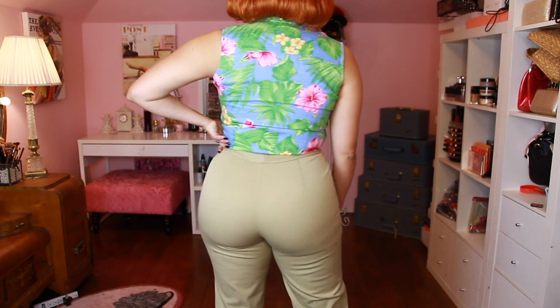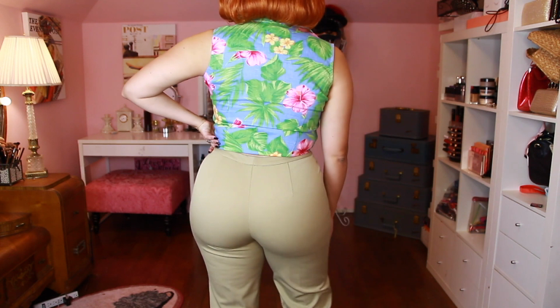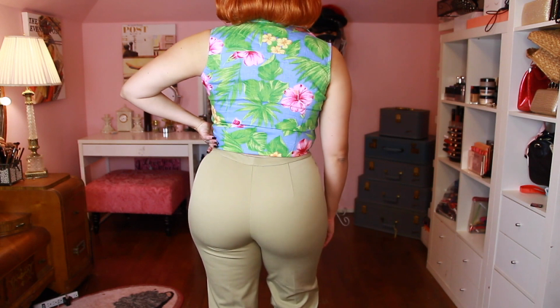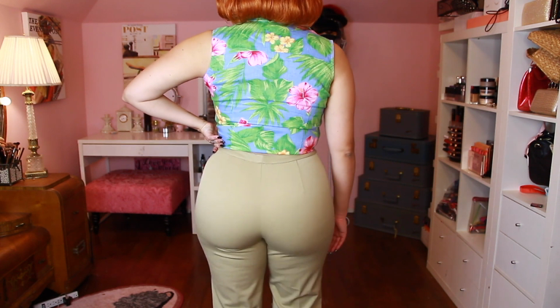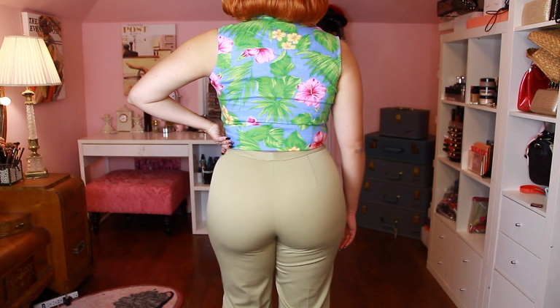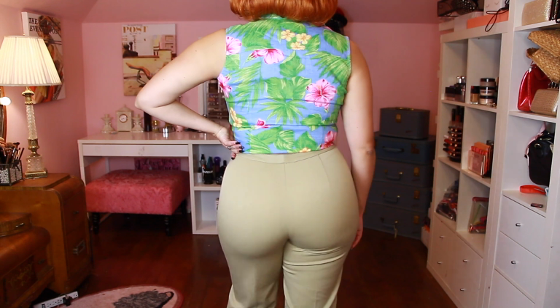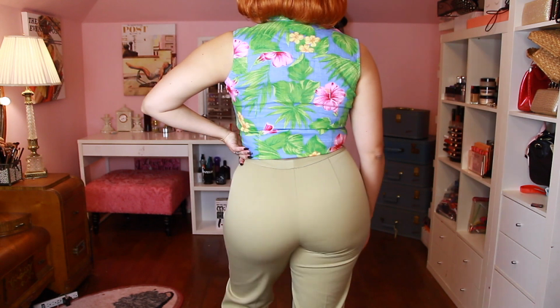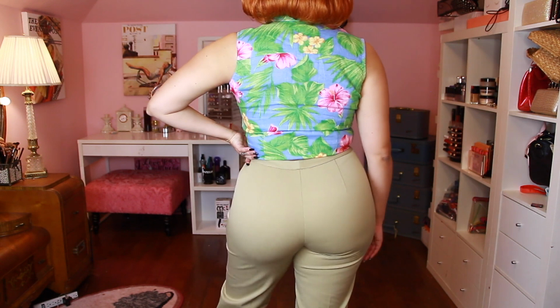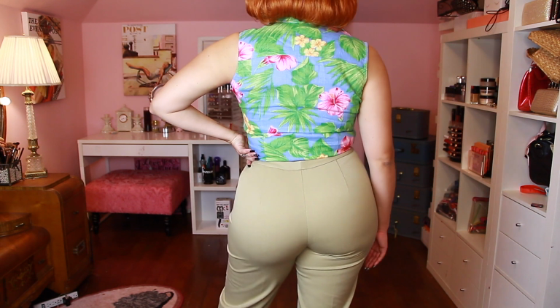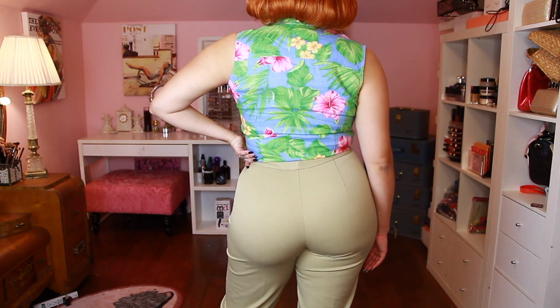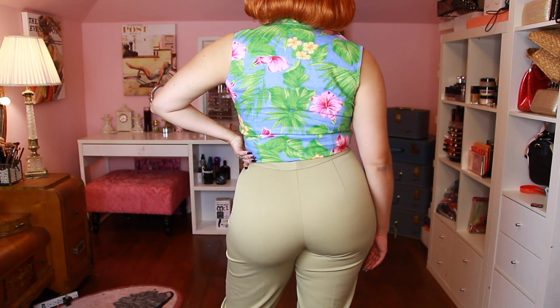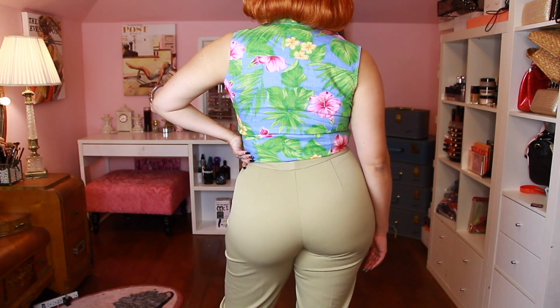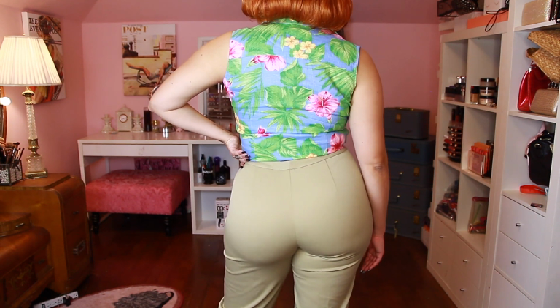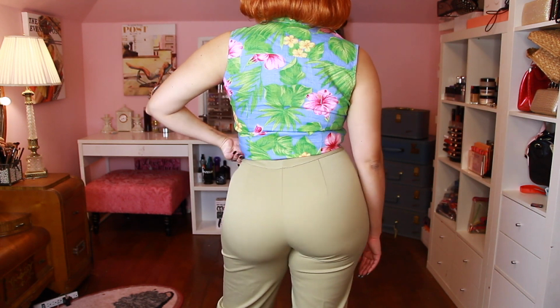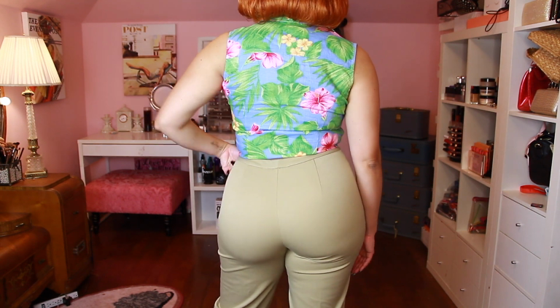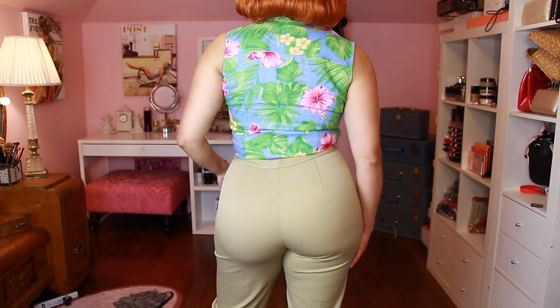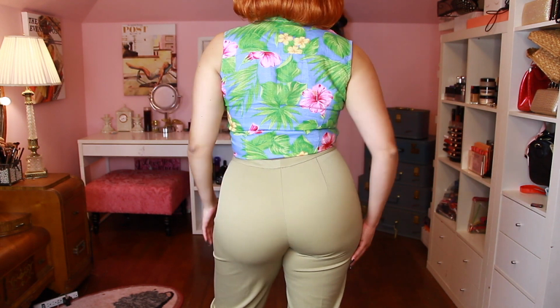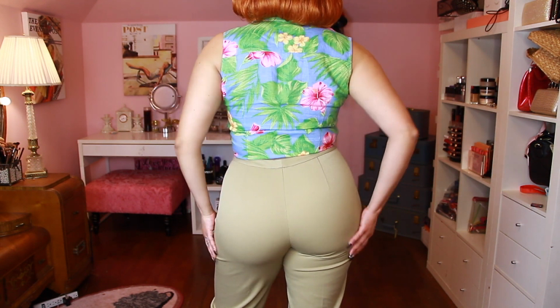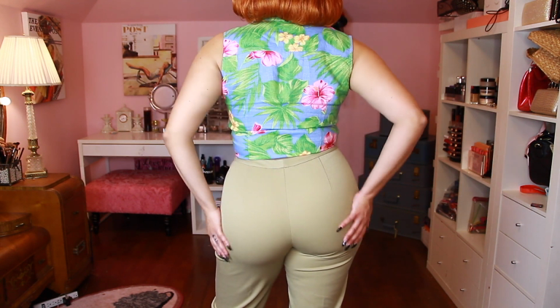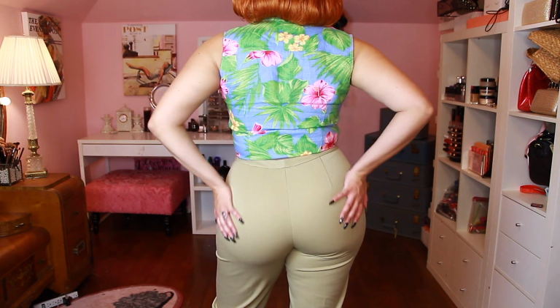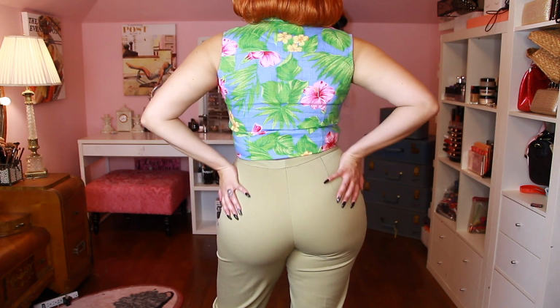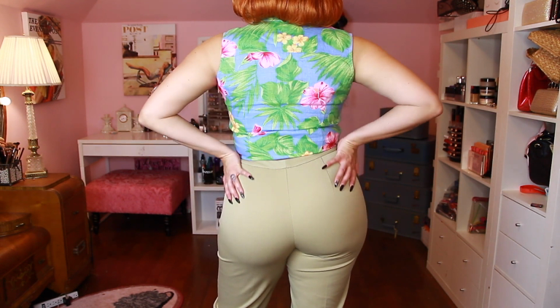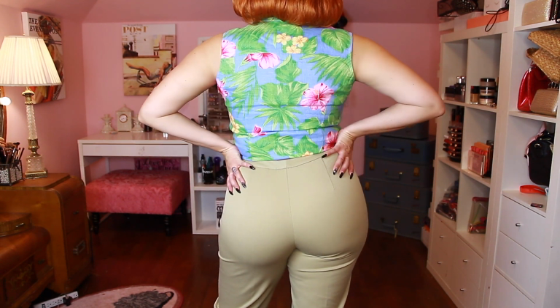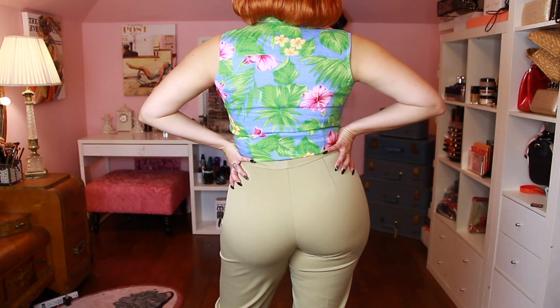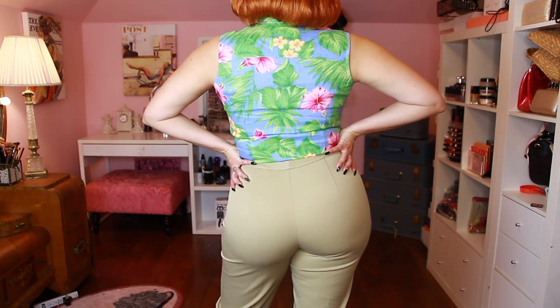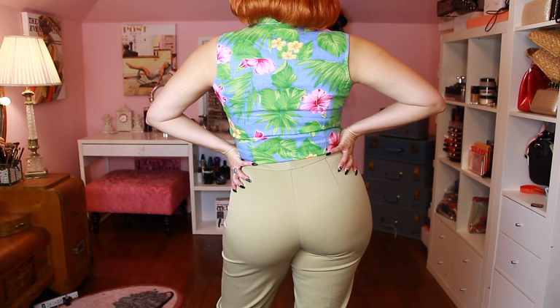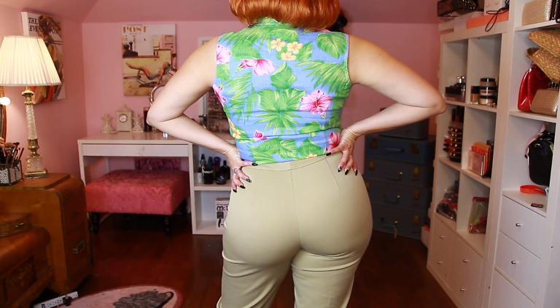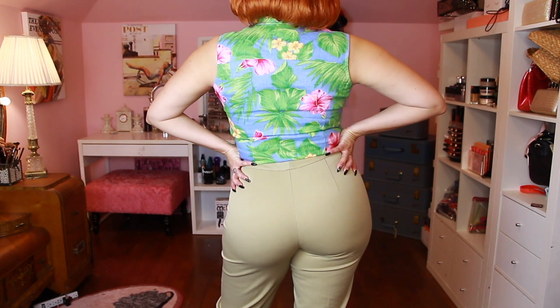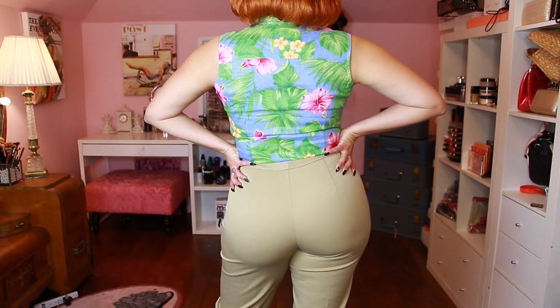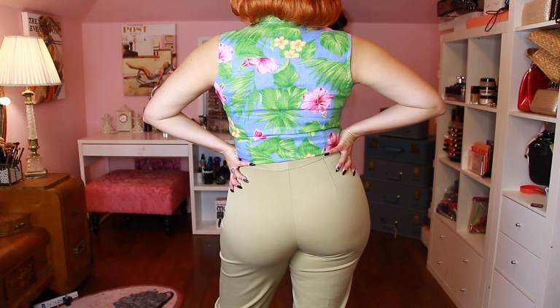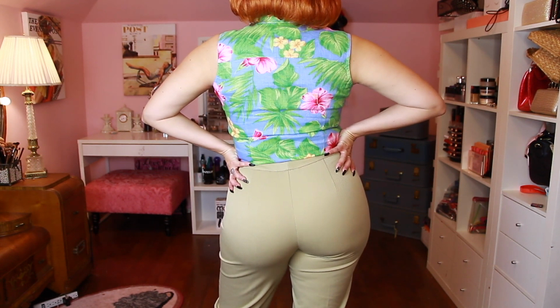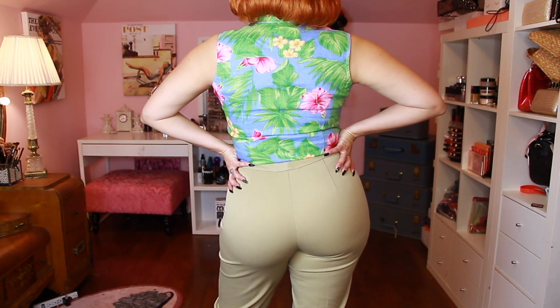And here's another back view — like I said, these pants make my booty look great!